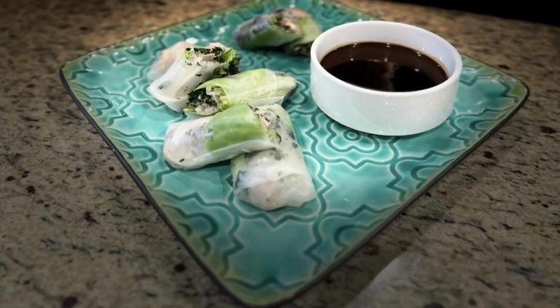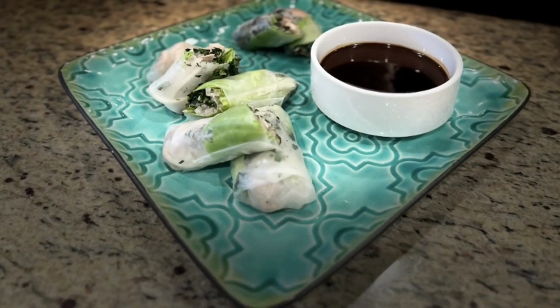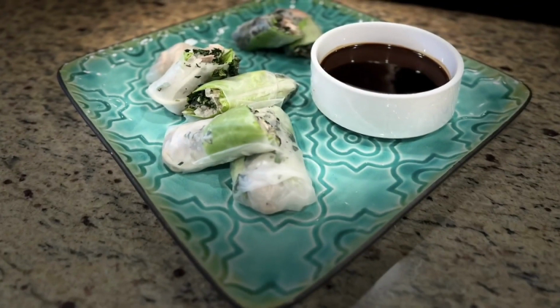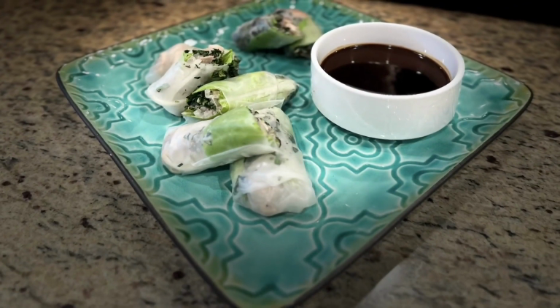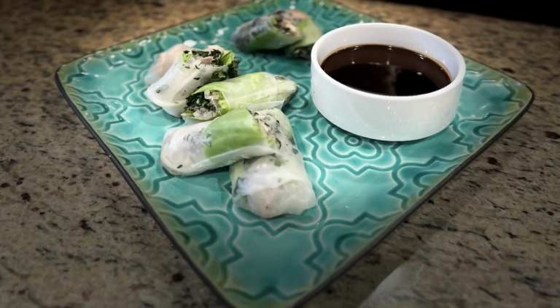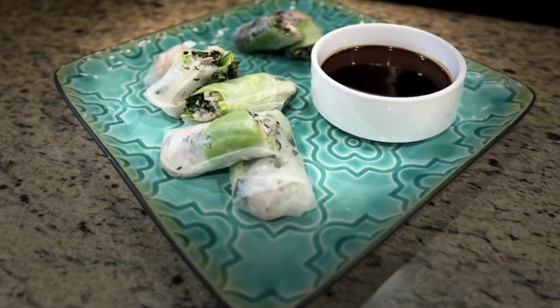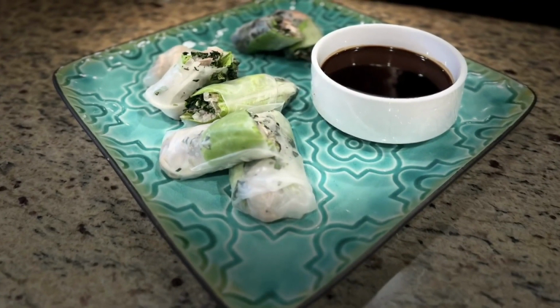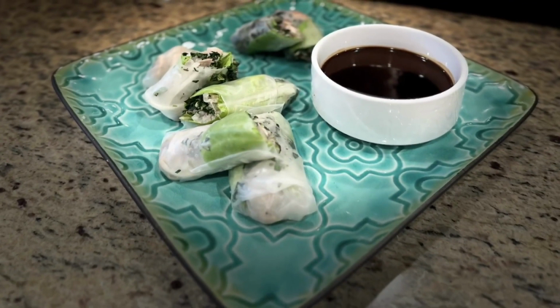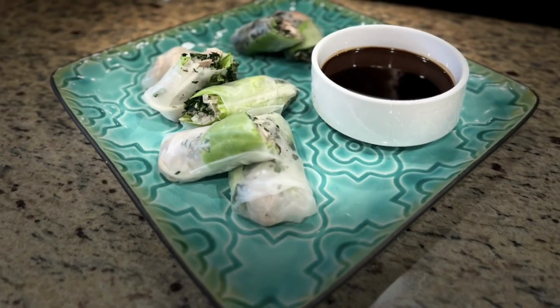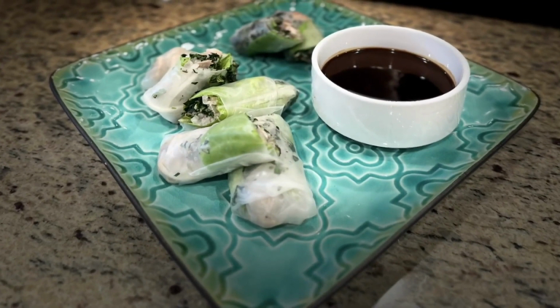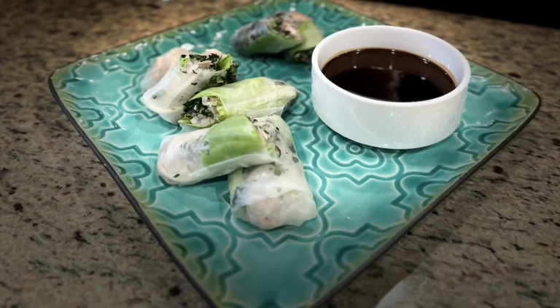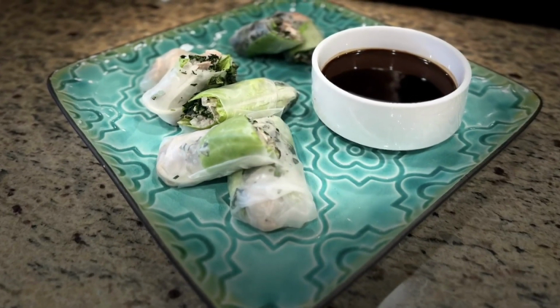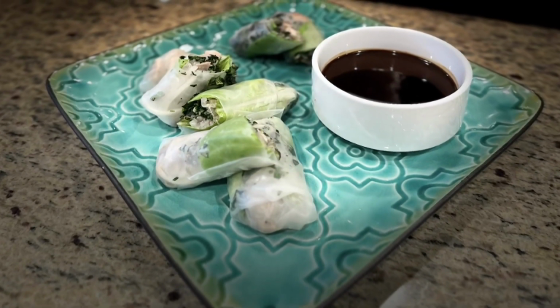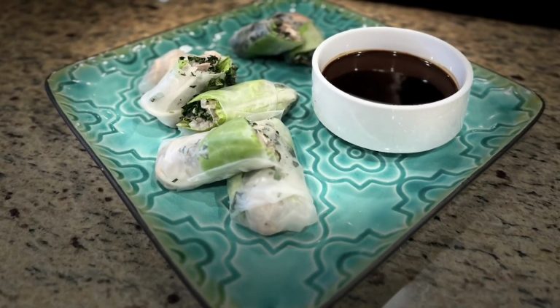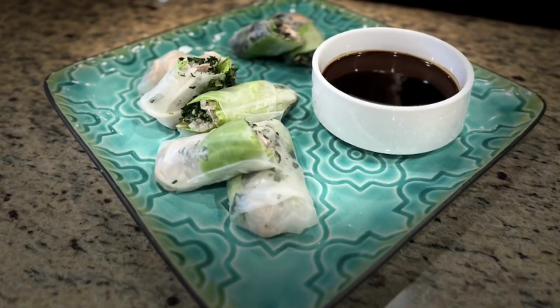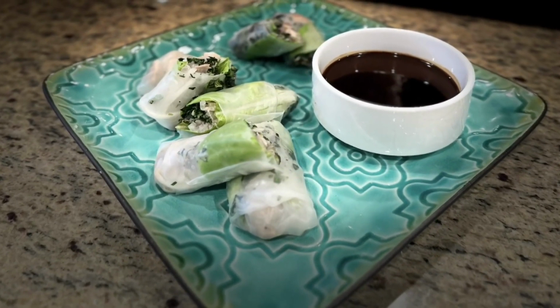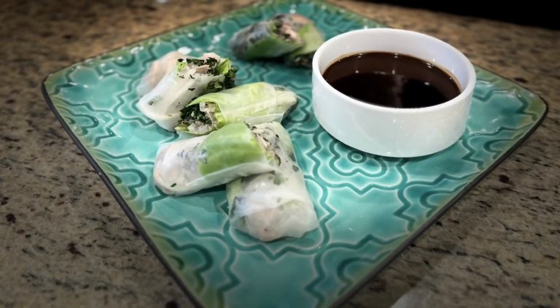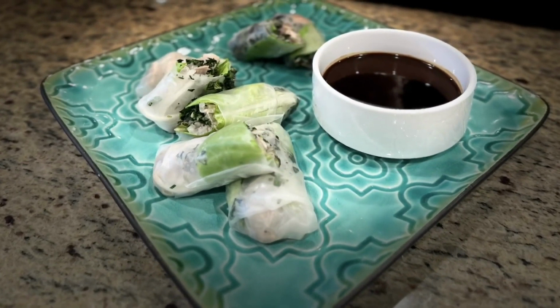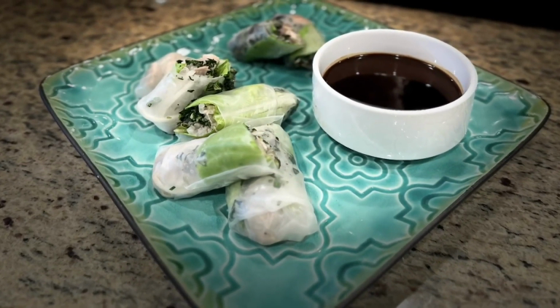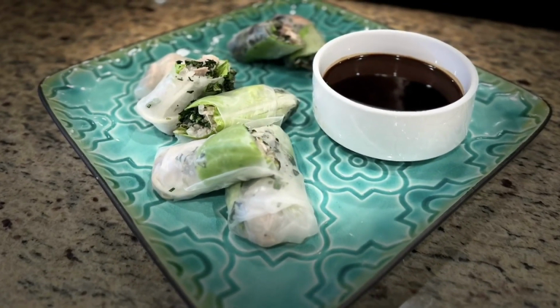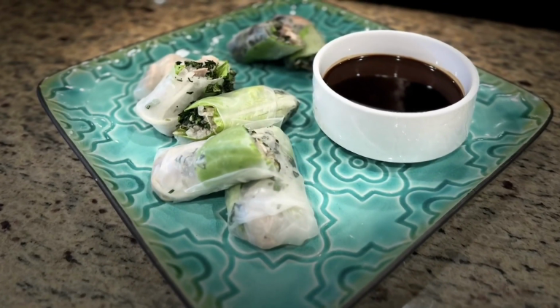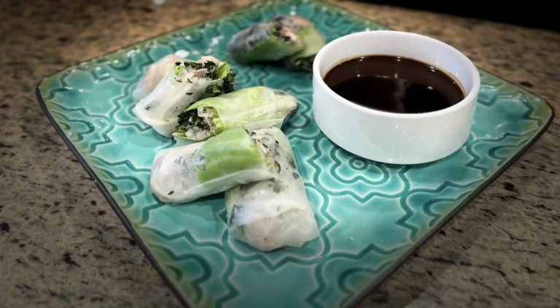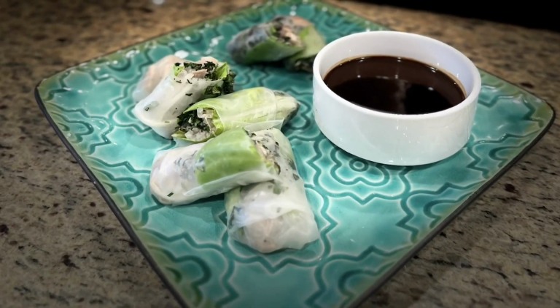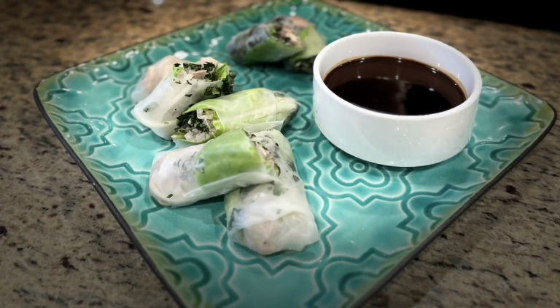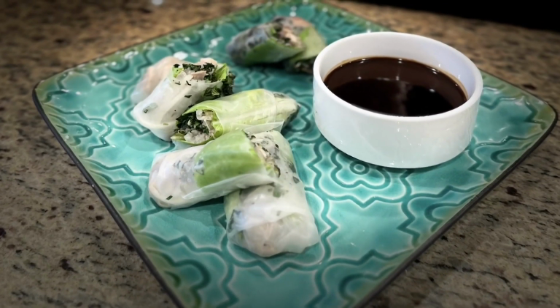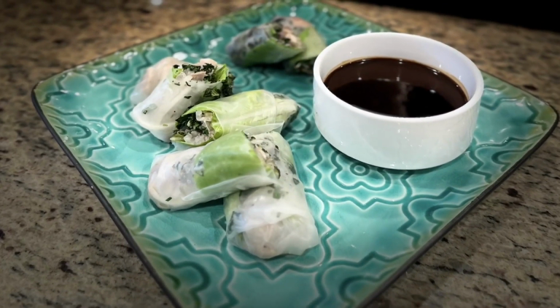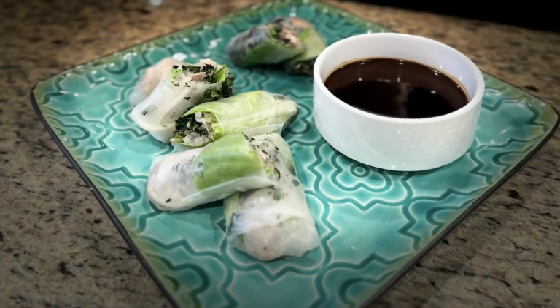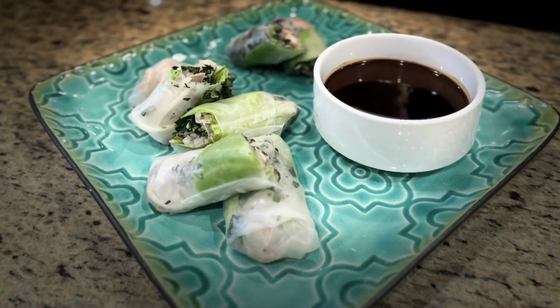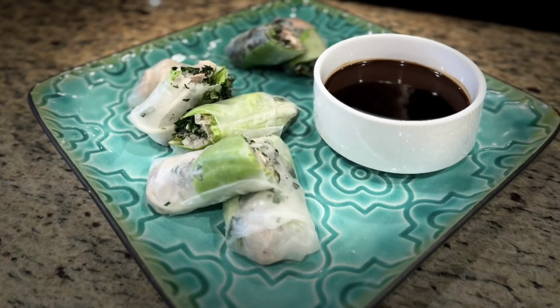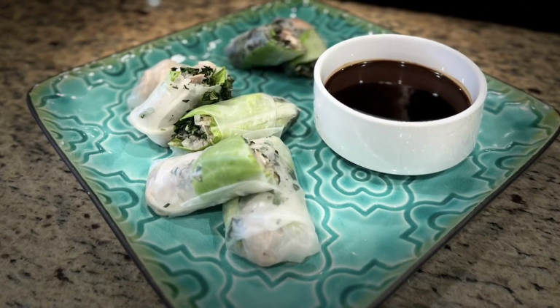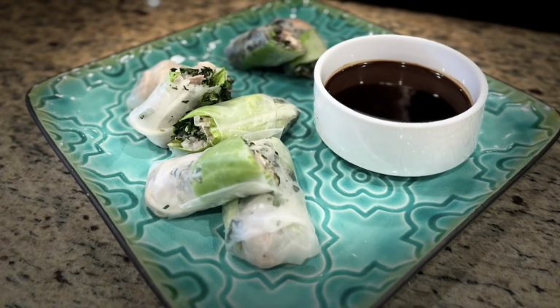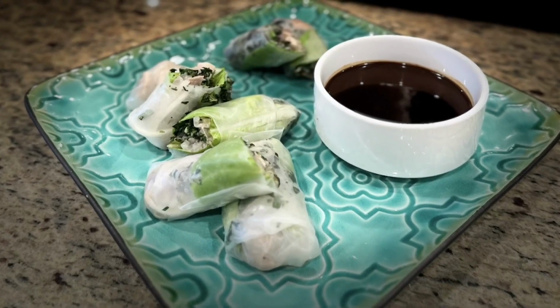This is so good. I love it. I'm glad you like it — something different, fun. You can do it with the family.